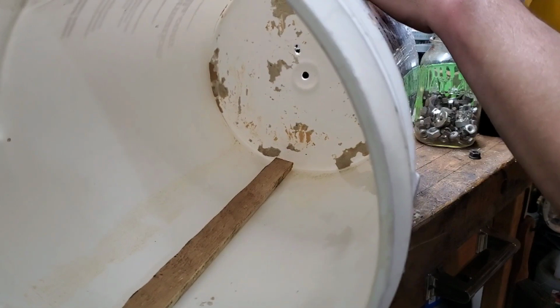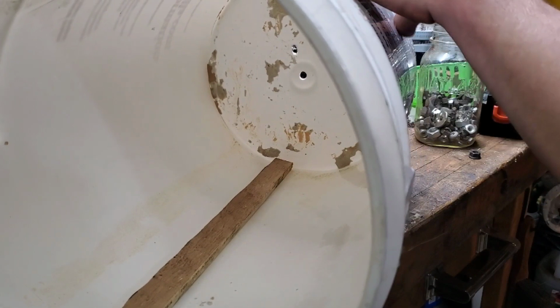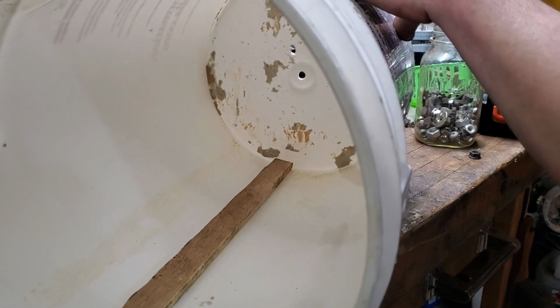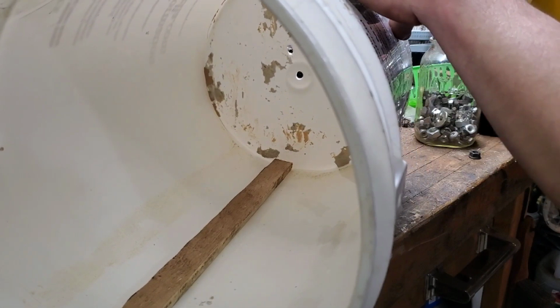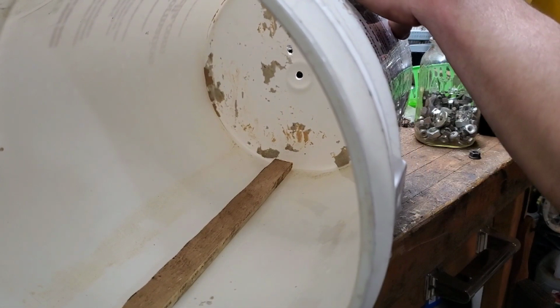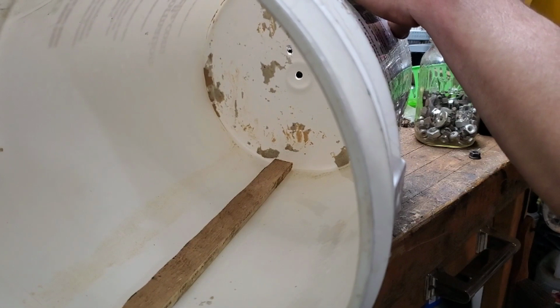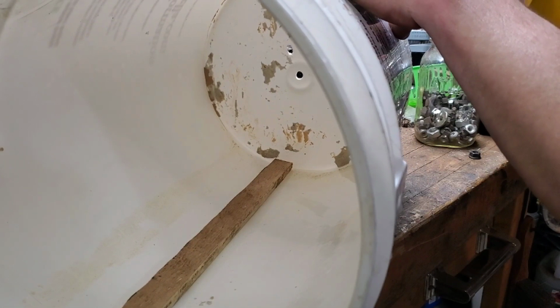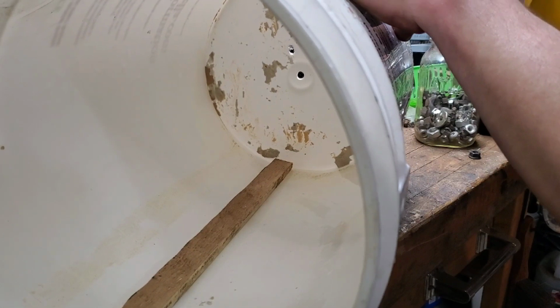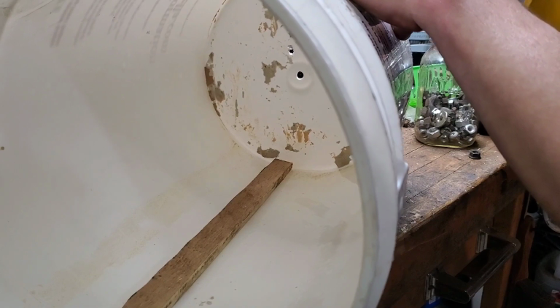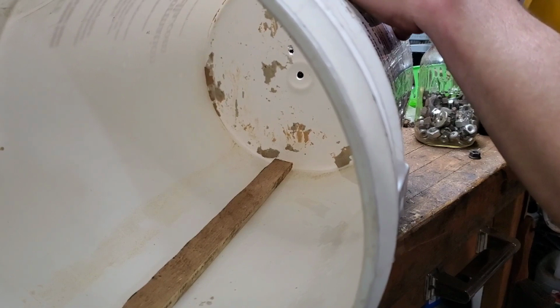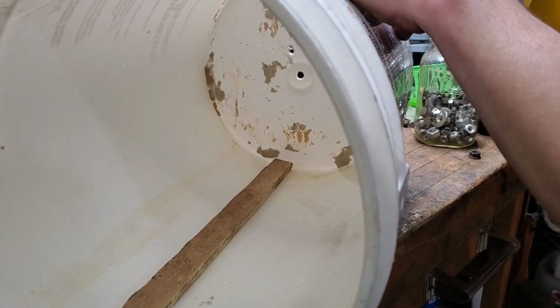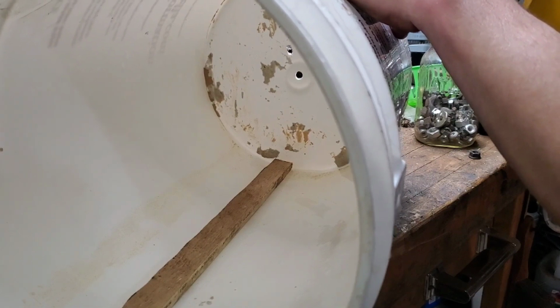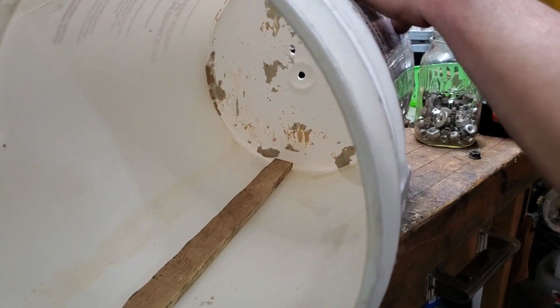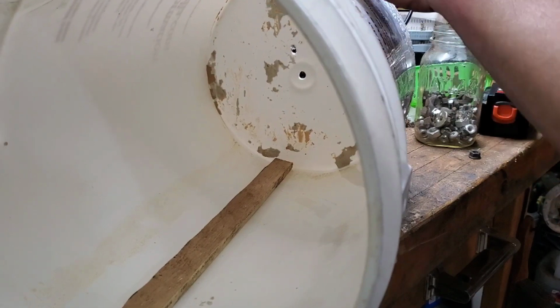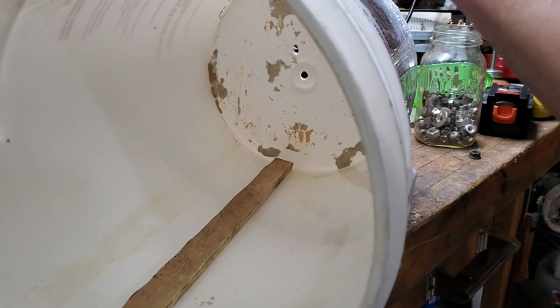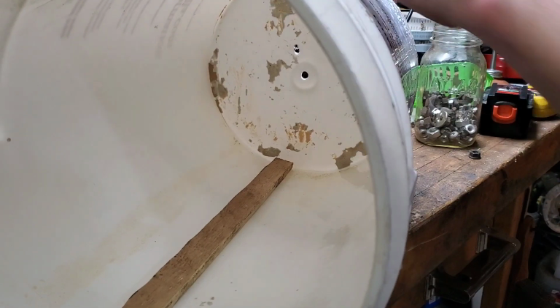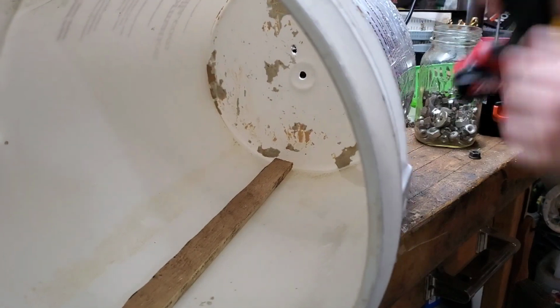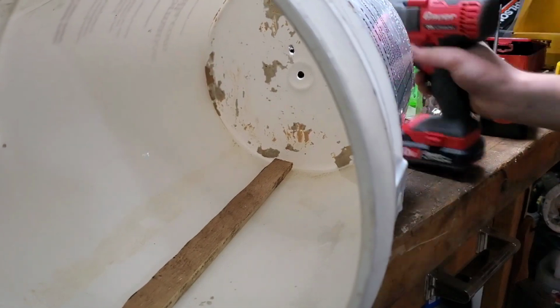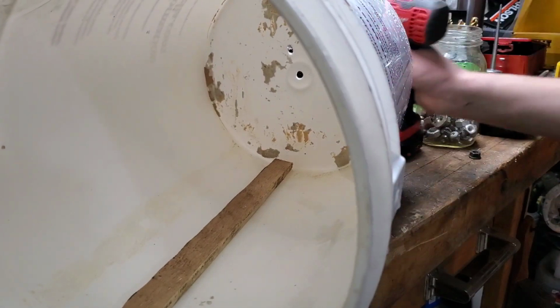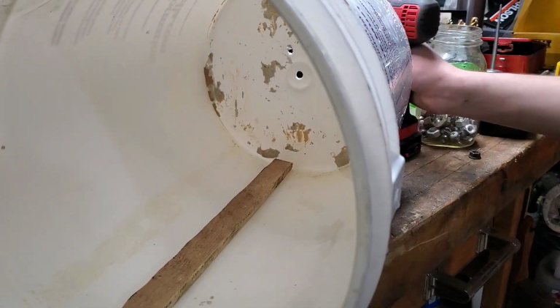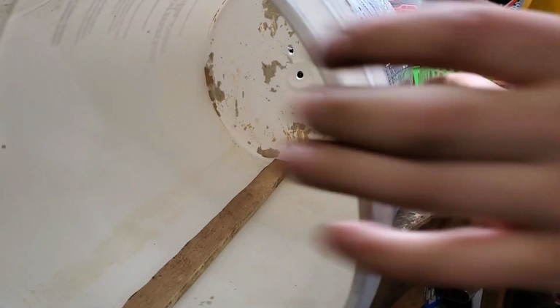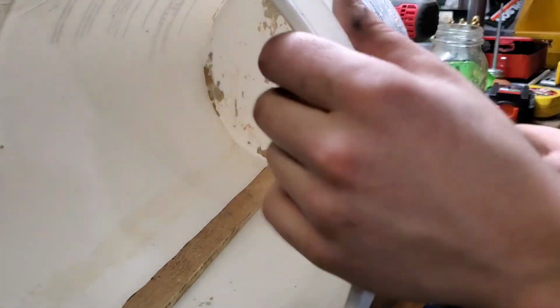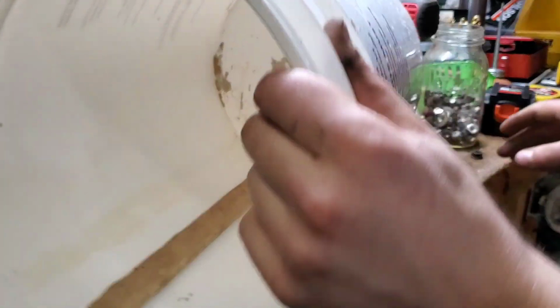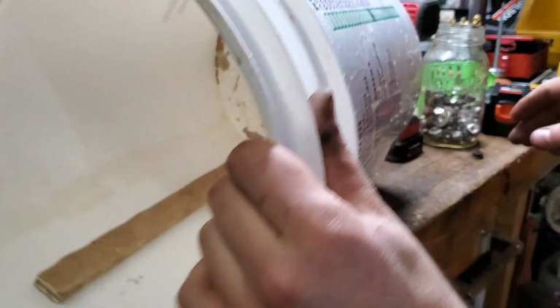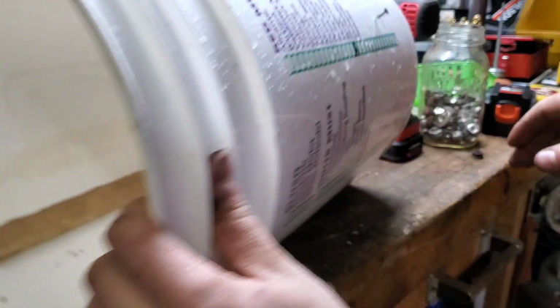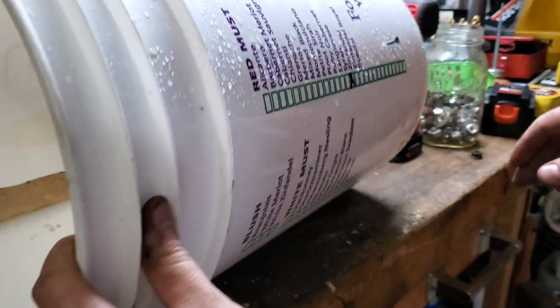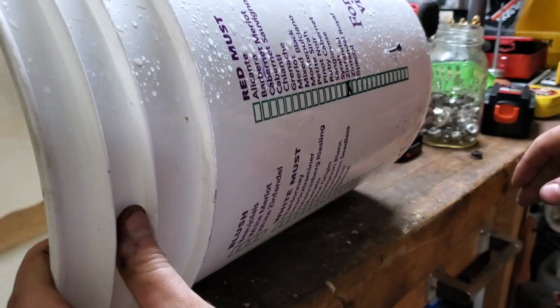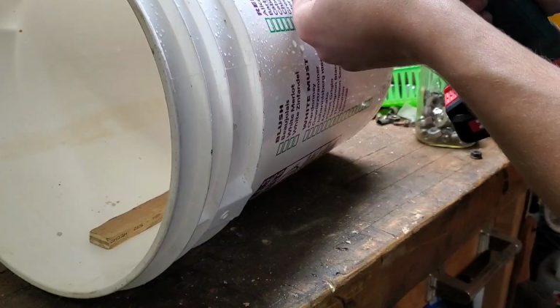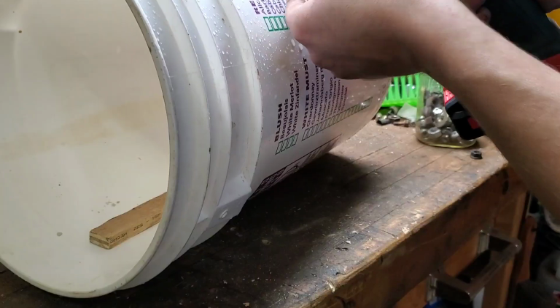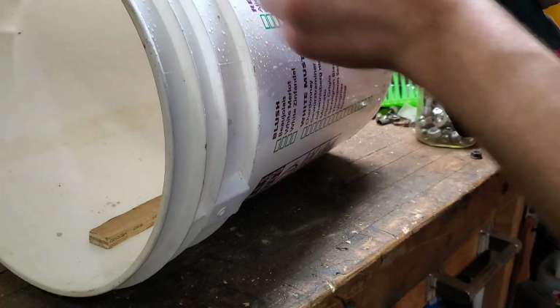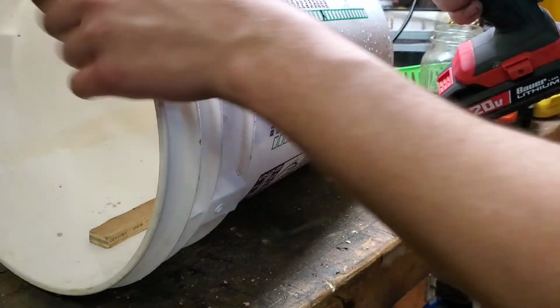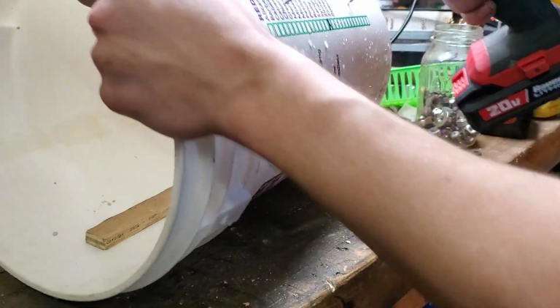Now I'm adding a couple pieces of wood to the inside of the drum so that it agitates the abrasive media as it rotates.